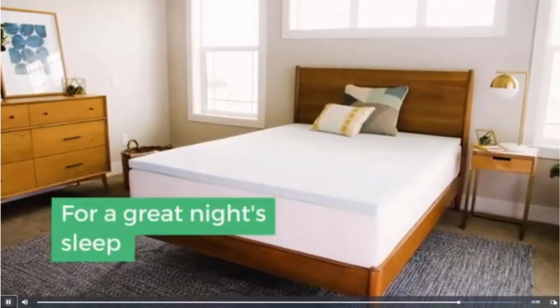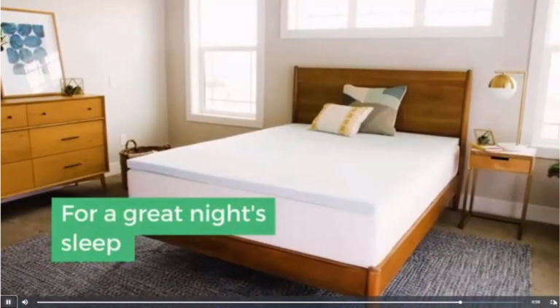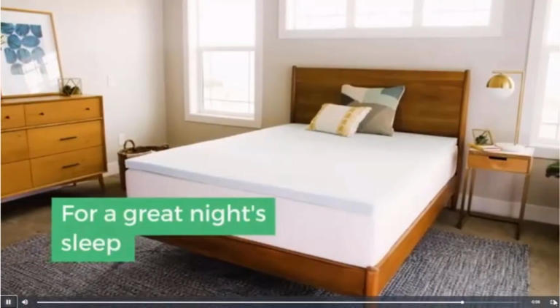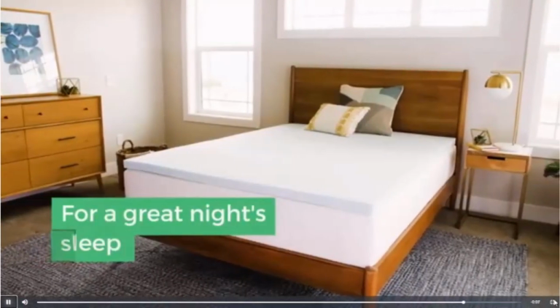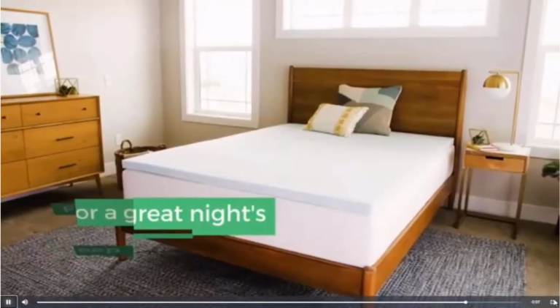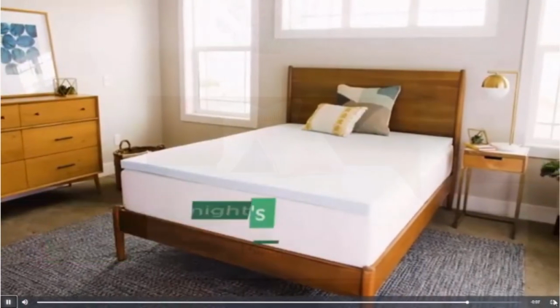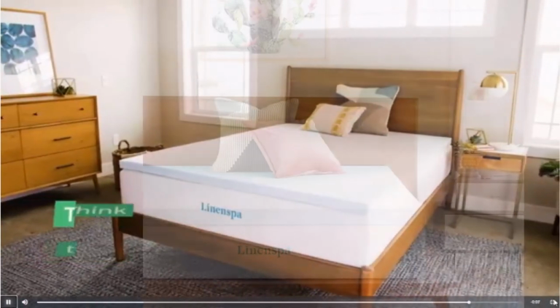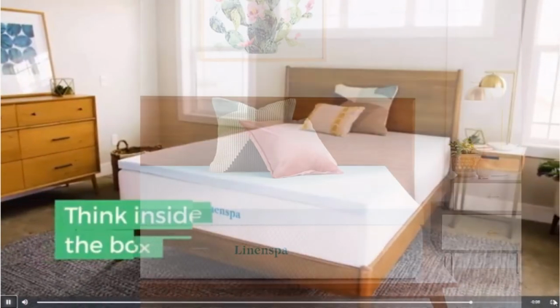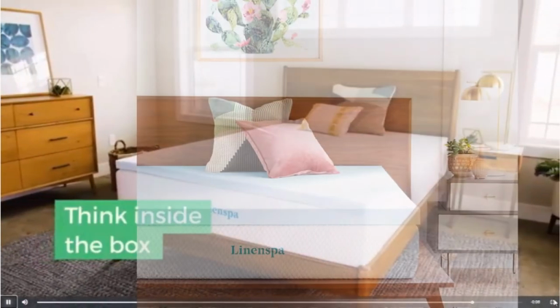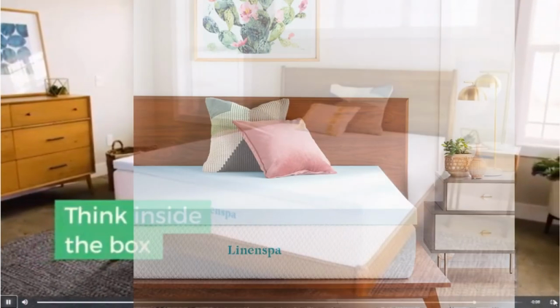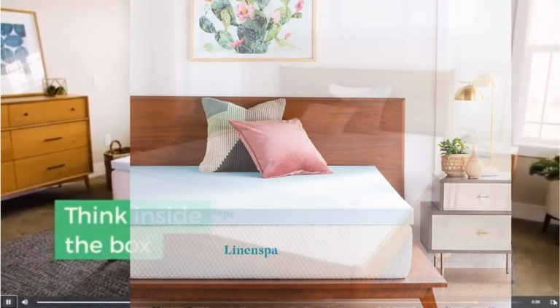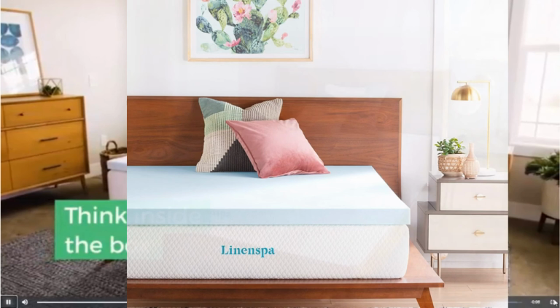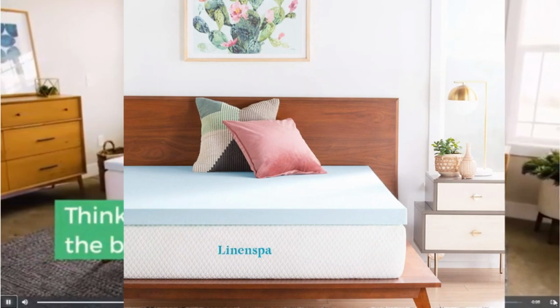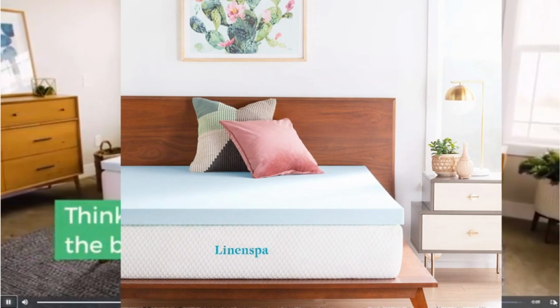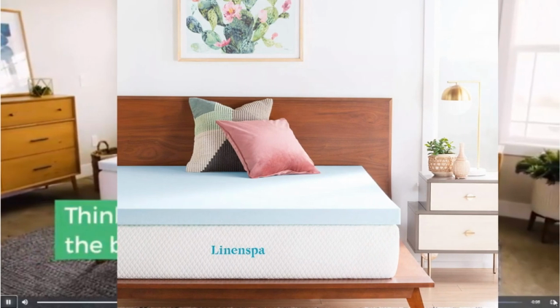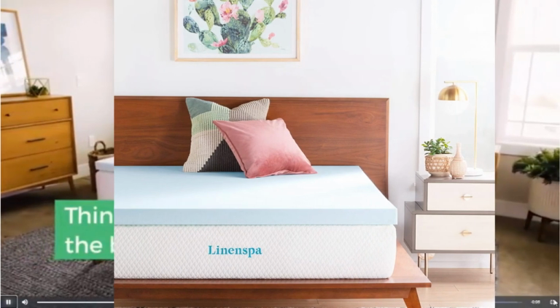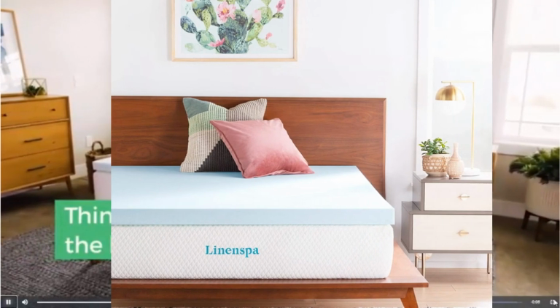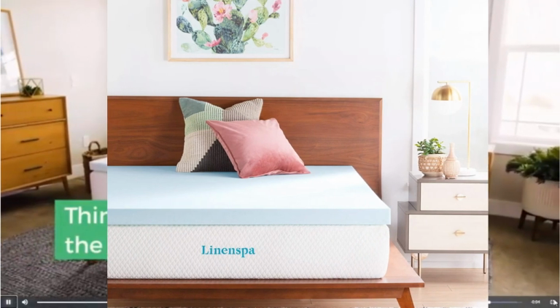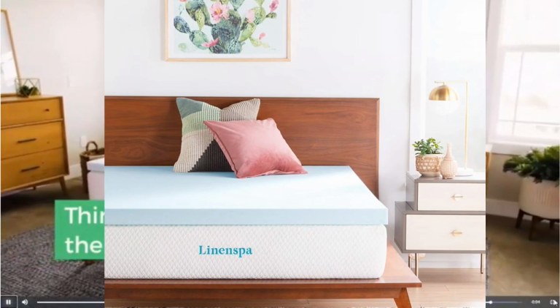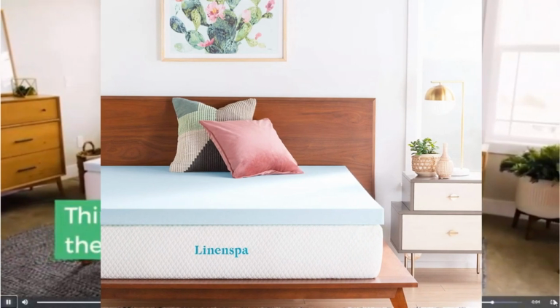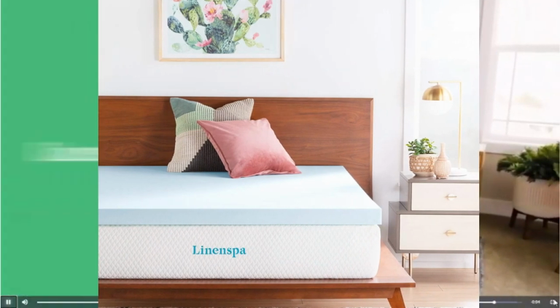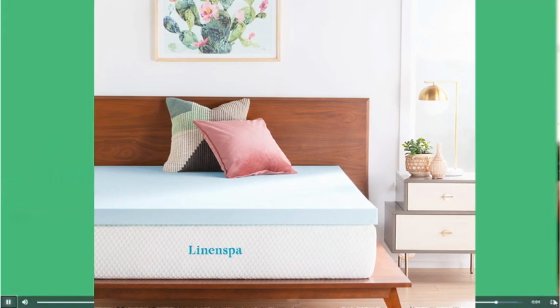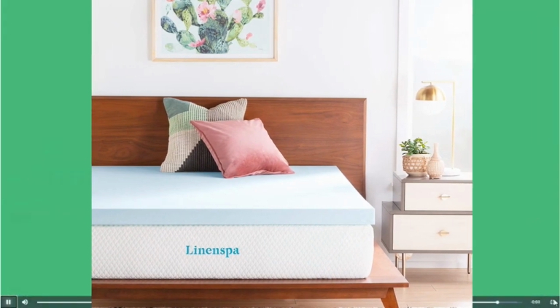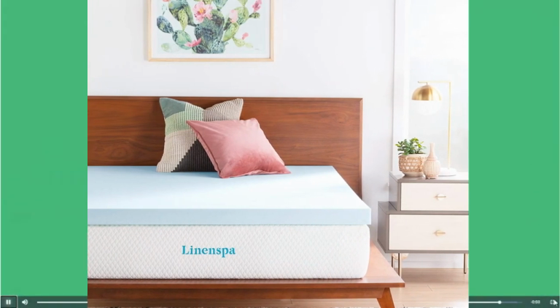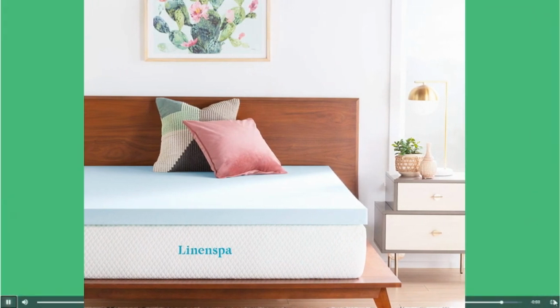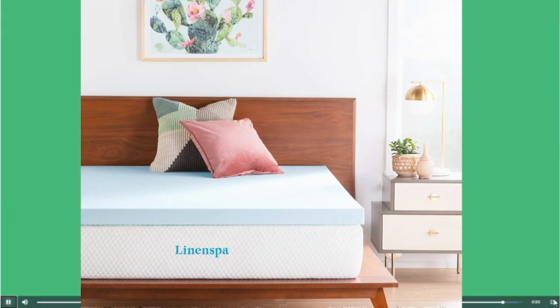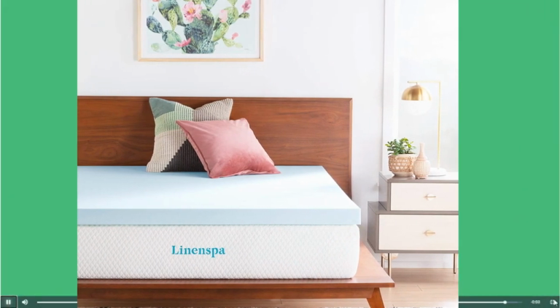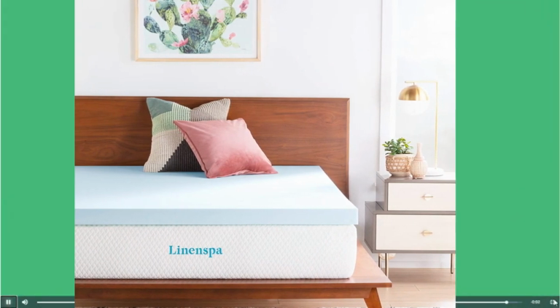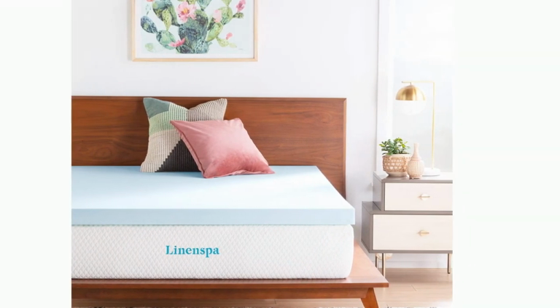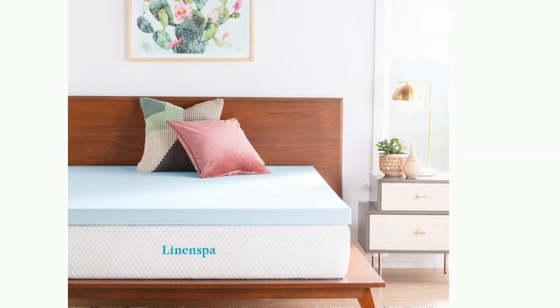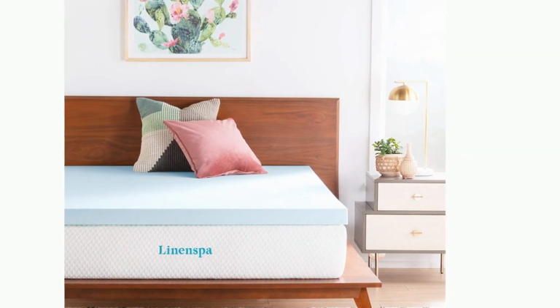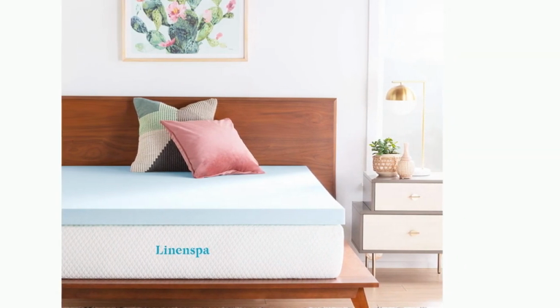Available in Cal King, King, Queen, Full XL, Full, Twin XL, and Twin sizes.